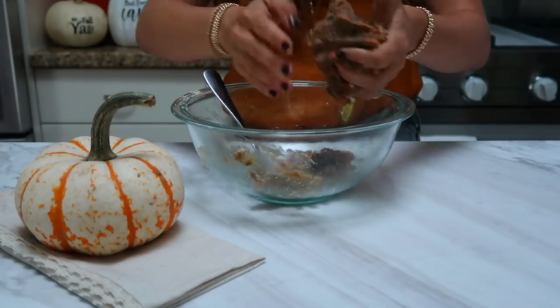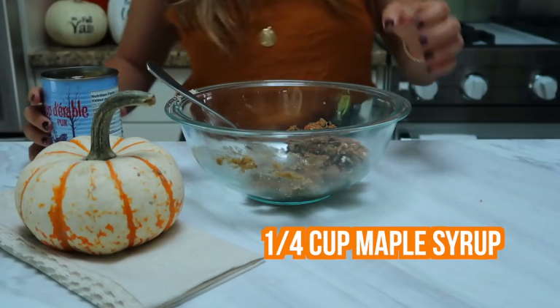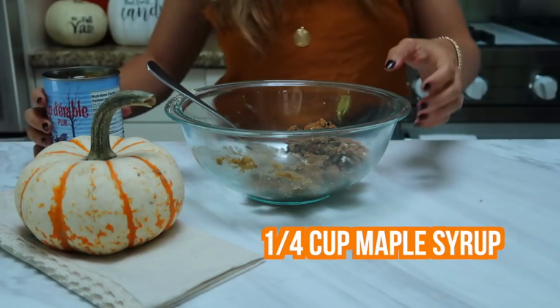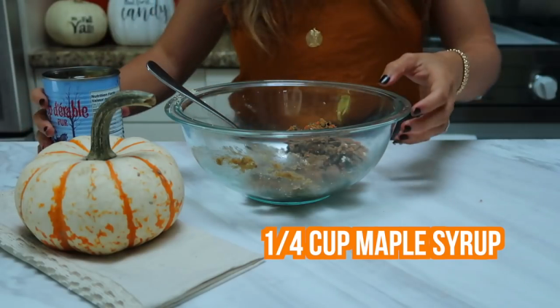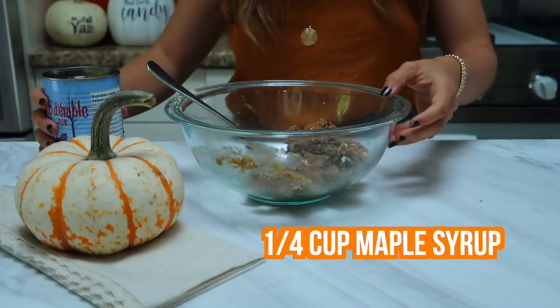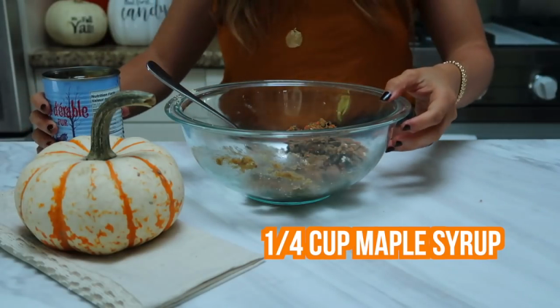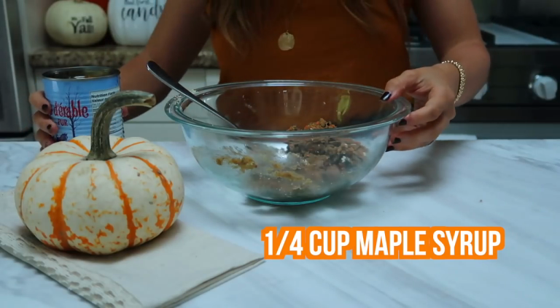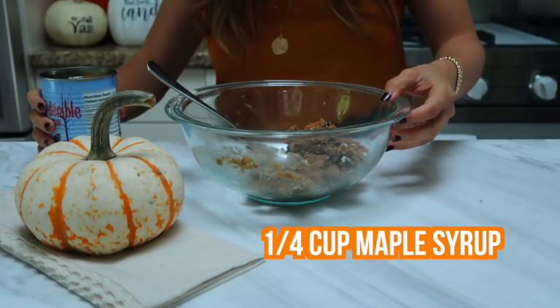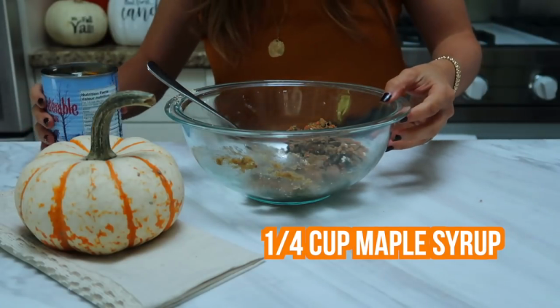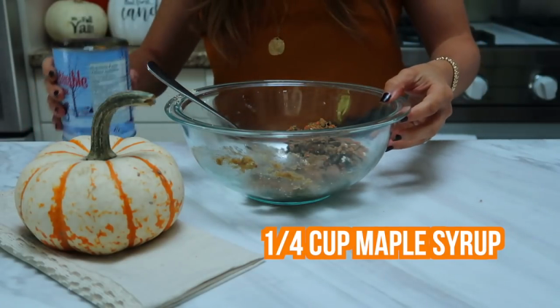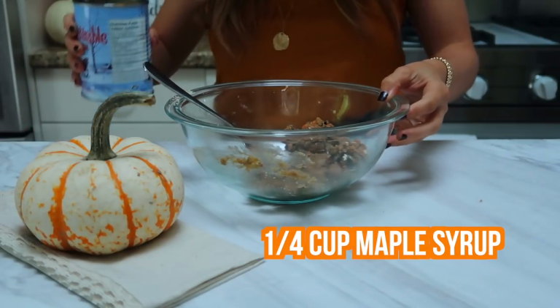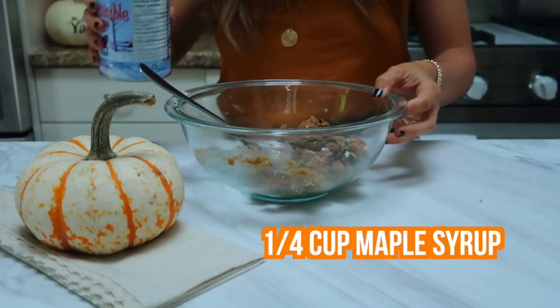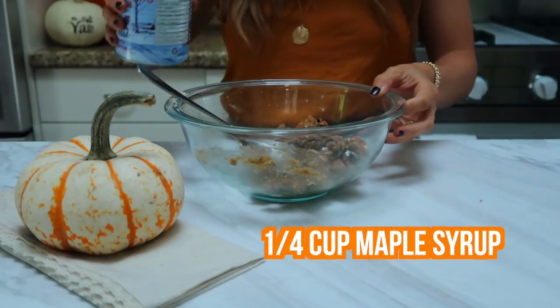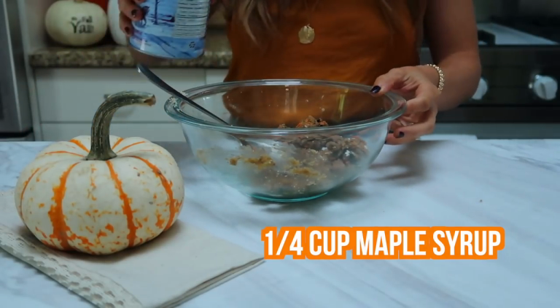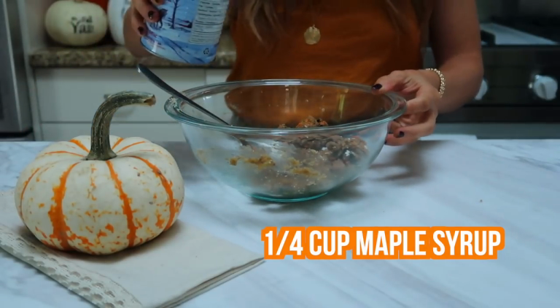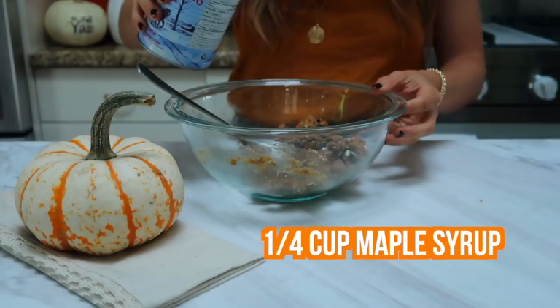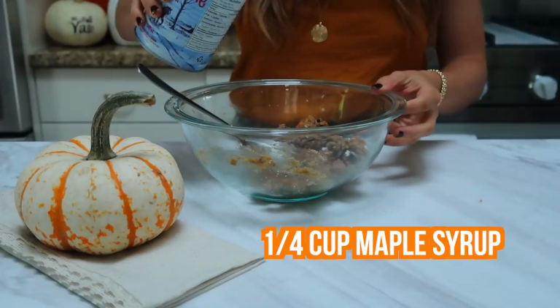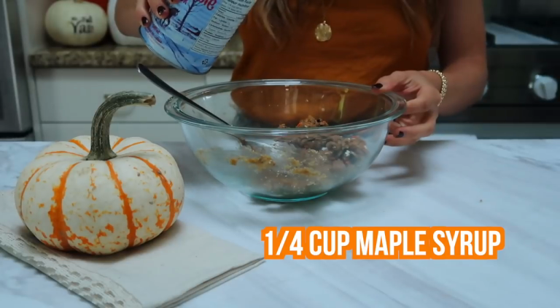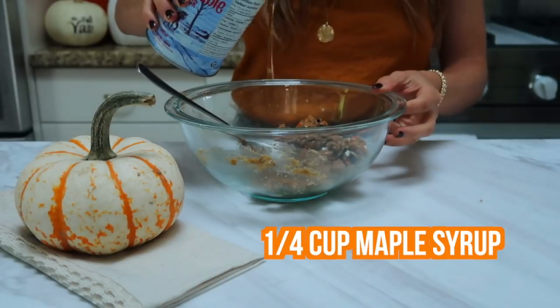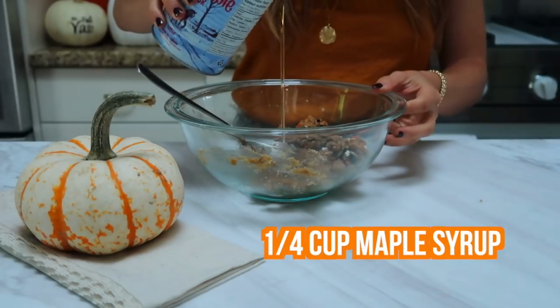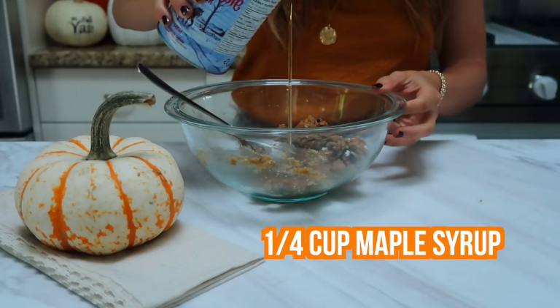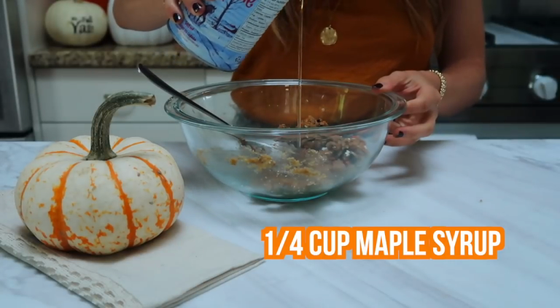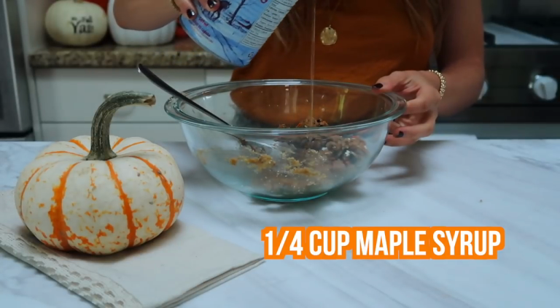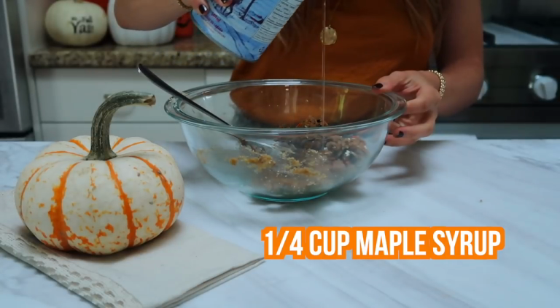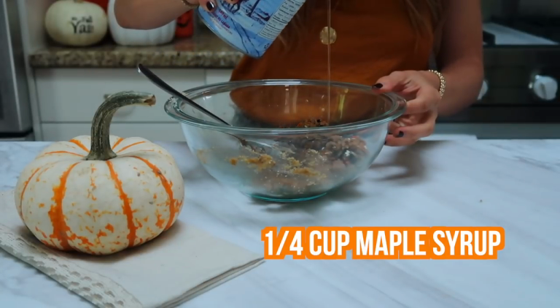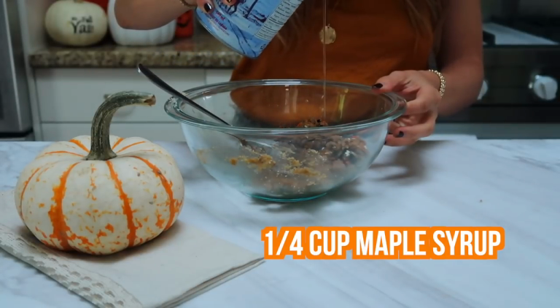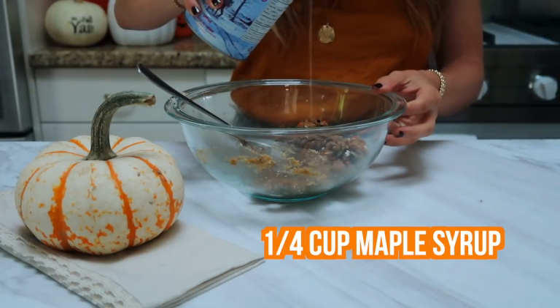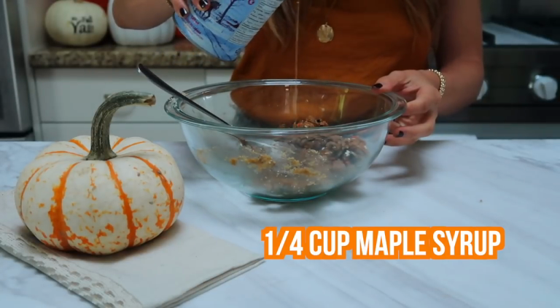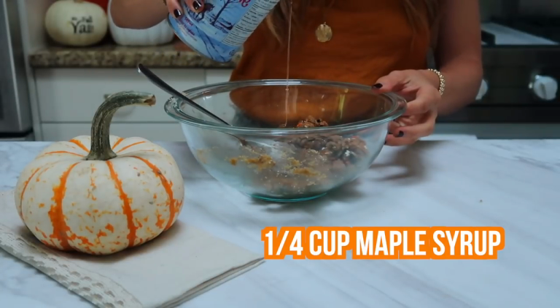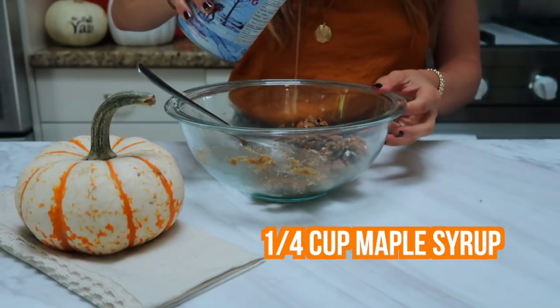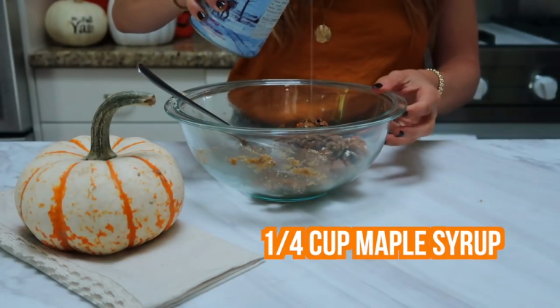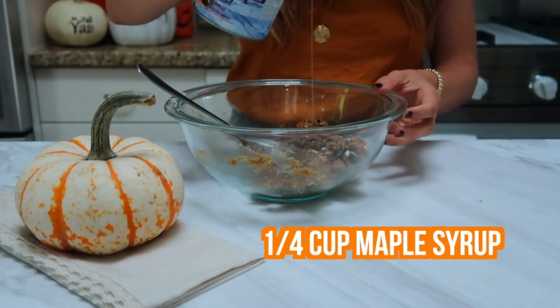I just want it to be a little bit more sweet, so I'm going to go in with maple syrup.